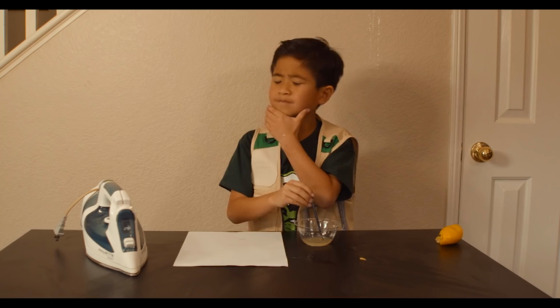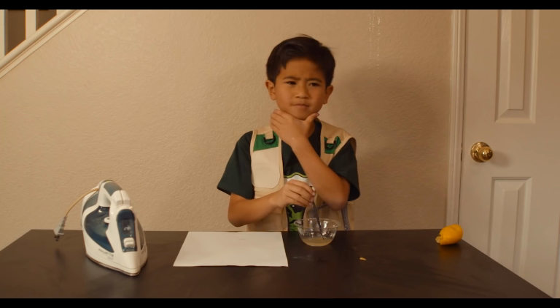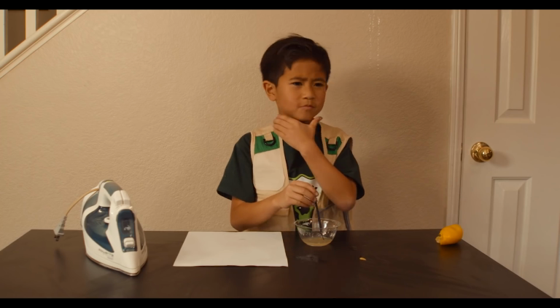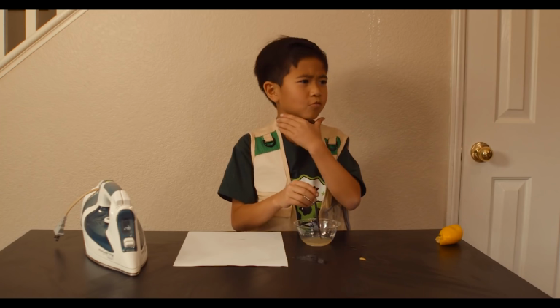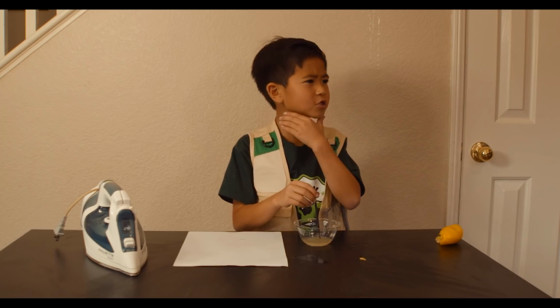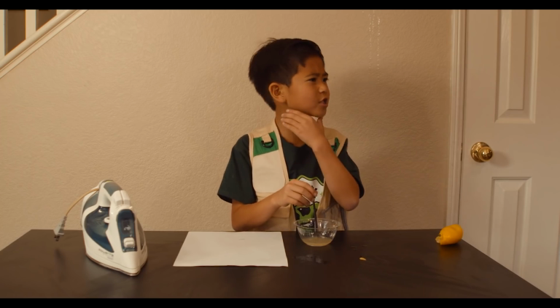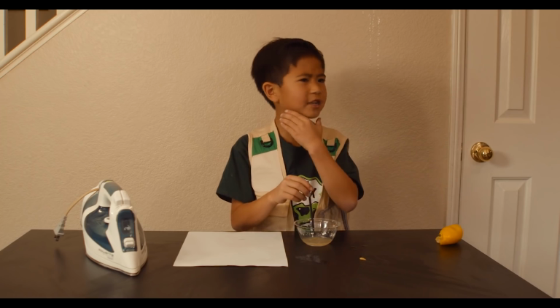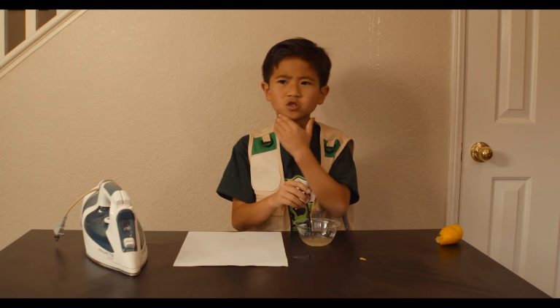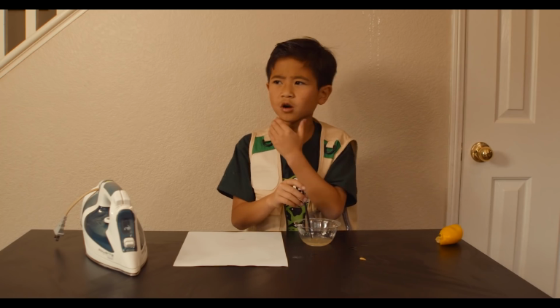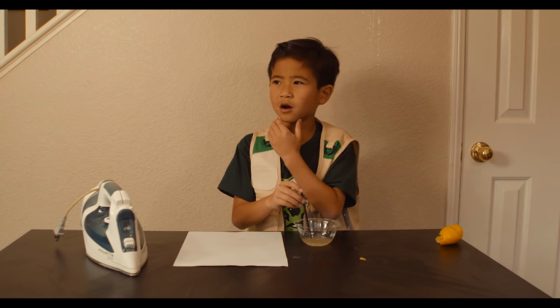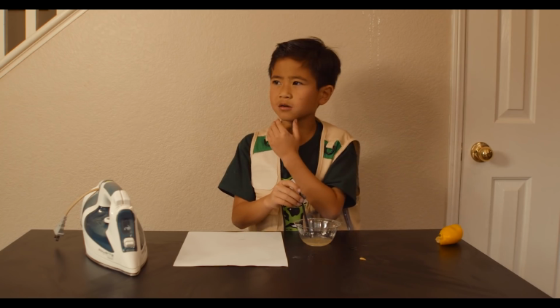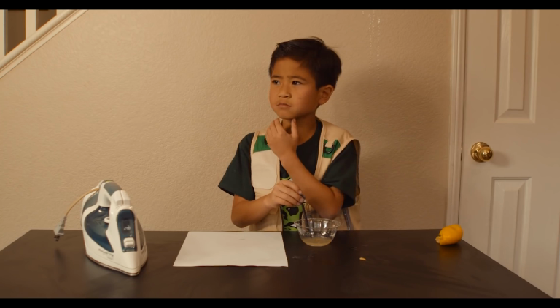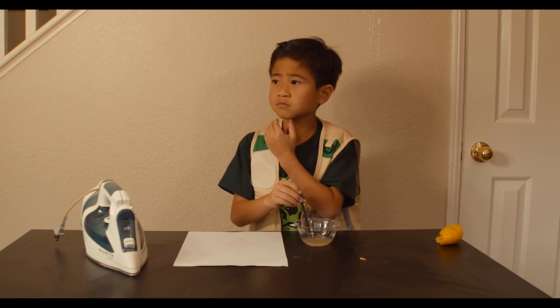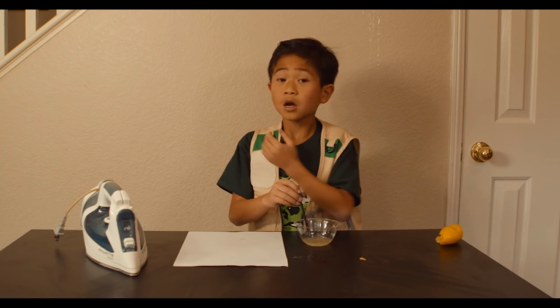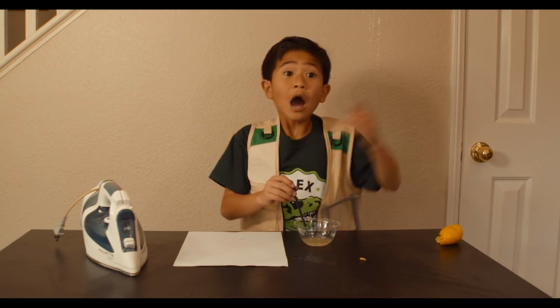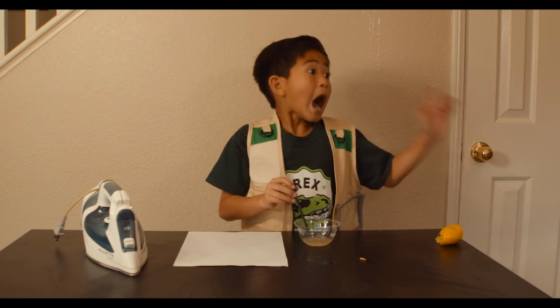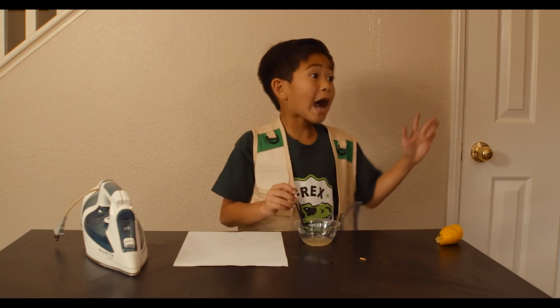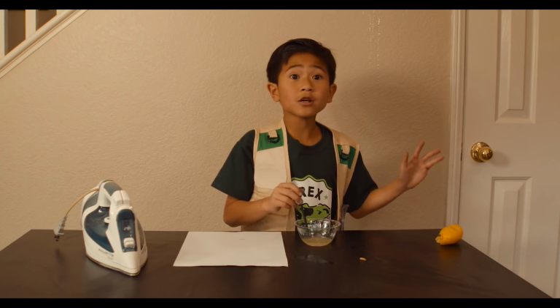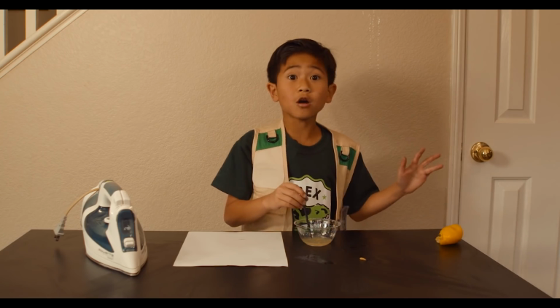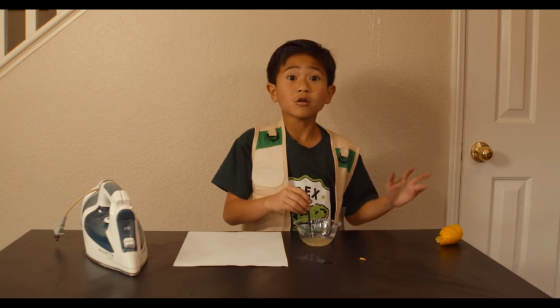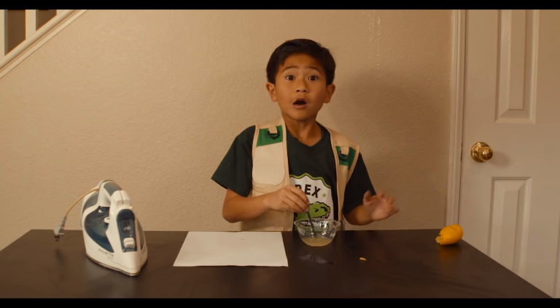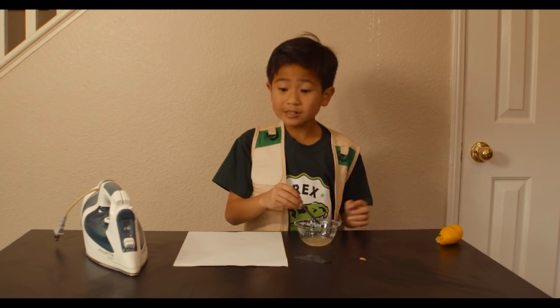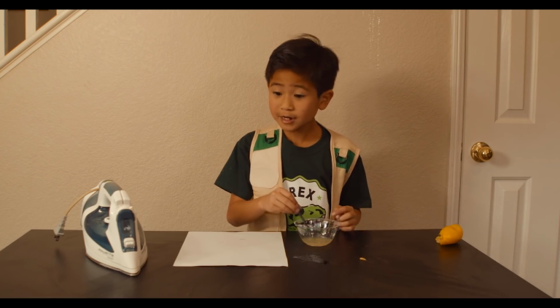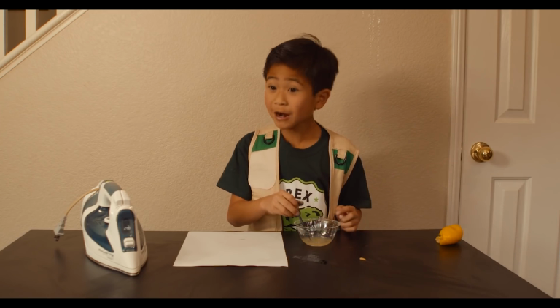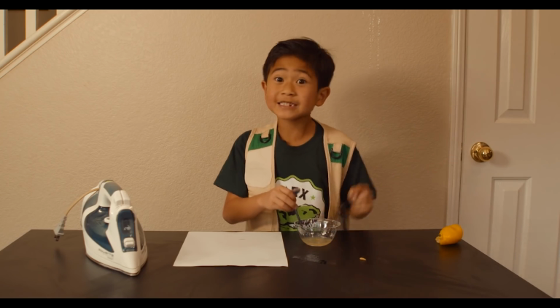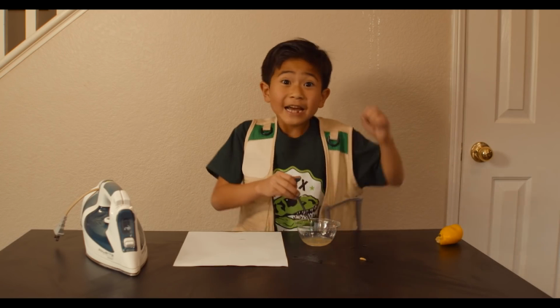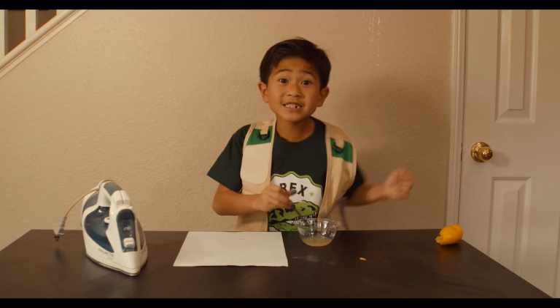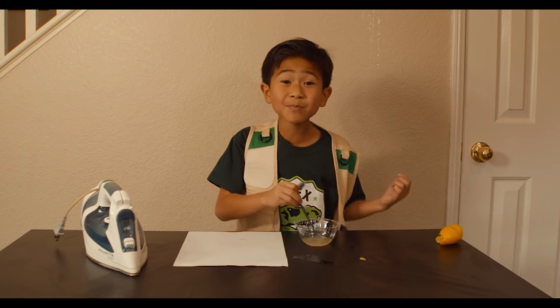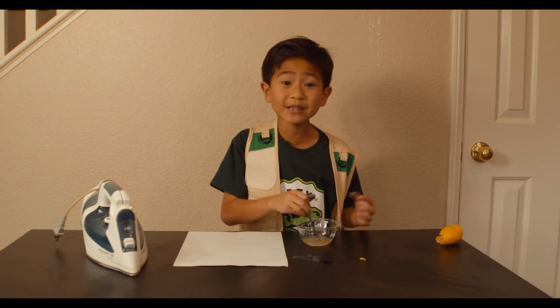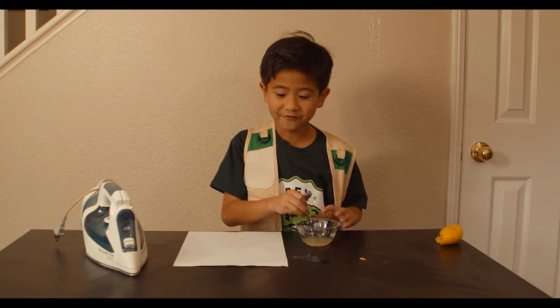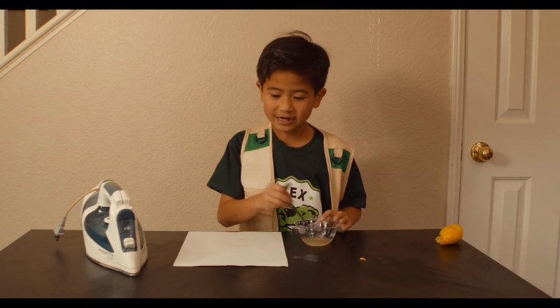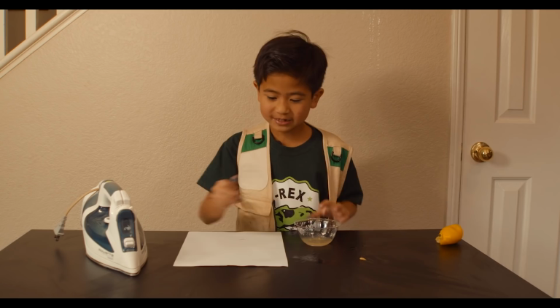Hmm, what should I draw? I know! A T-Rex and a smiley face!